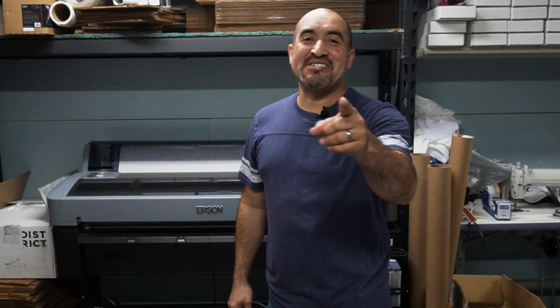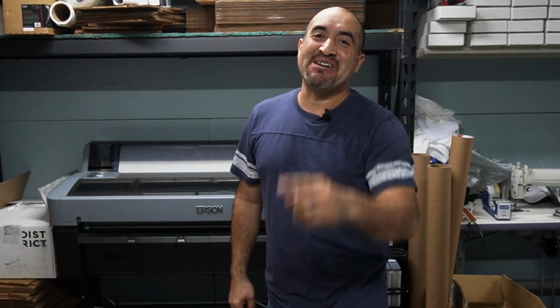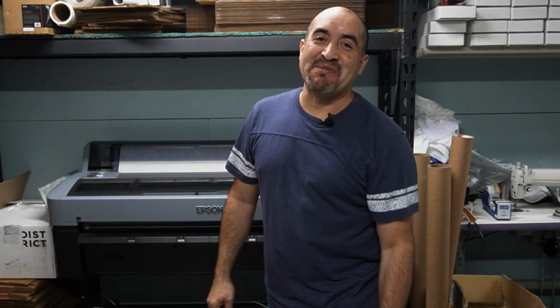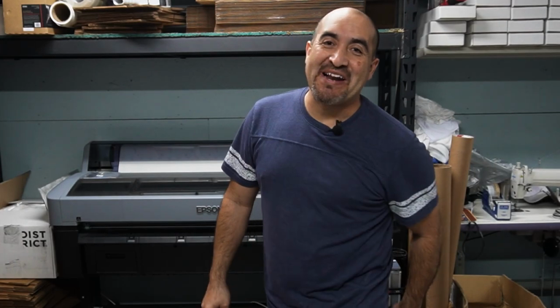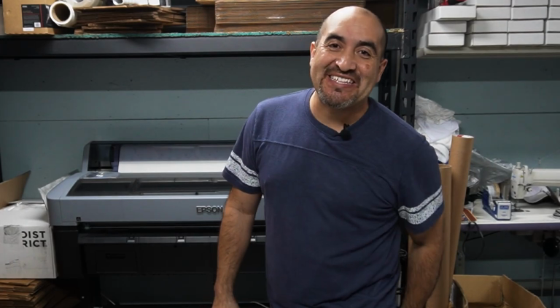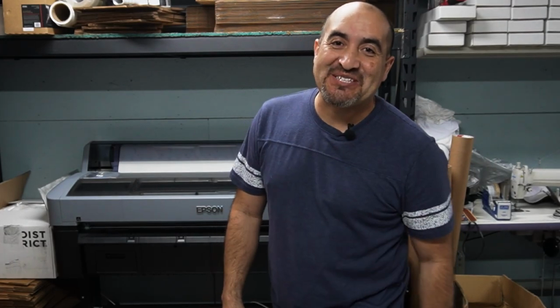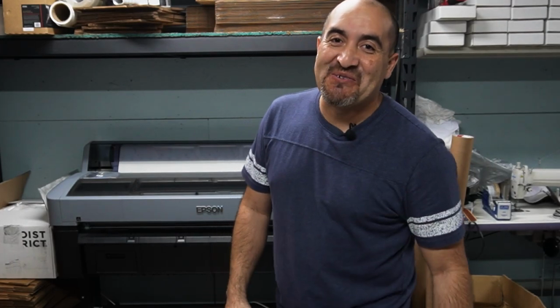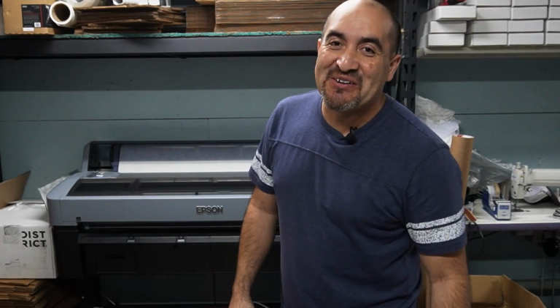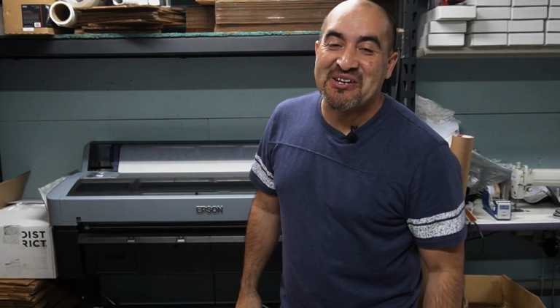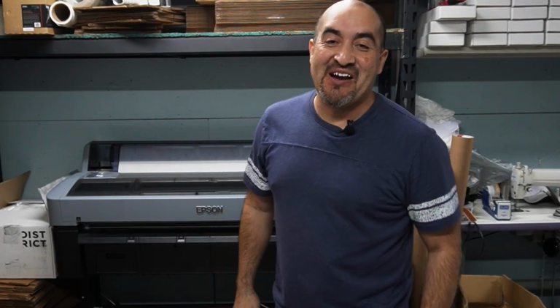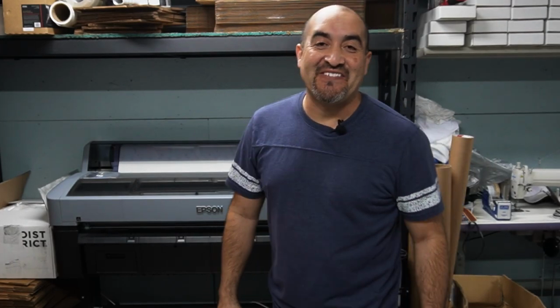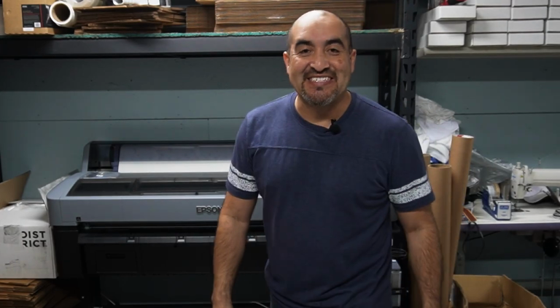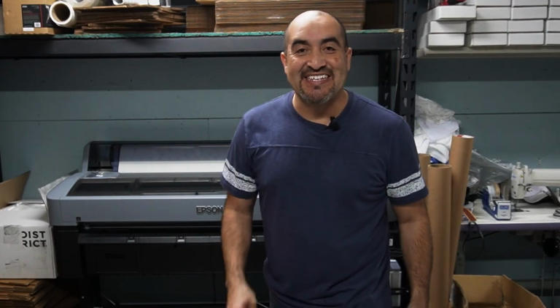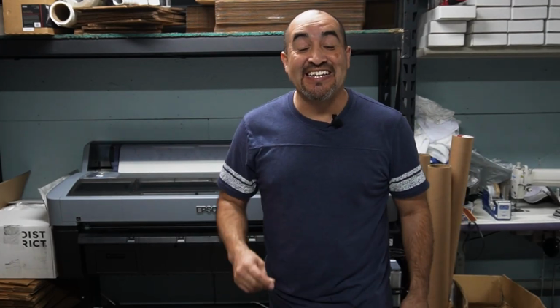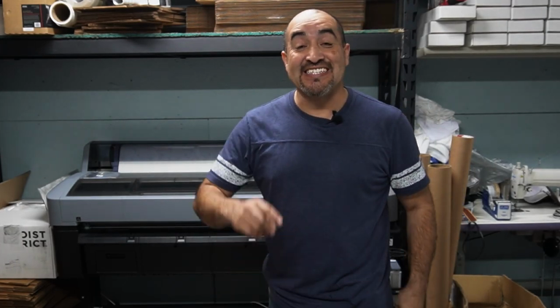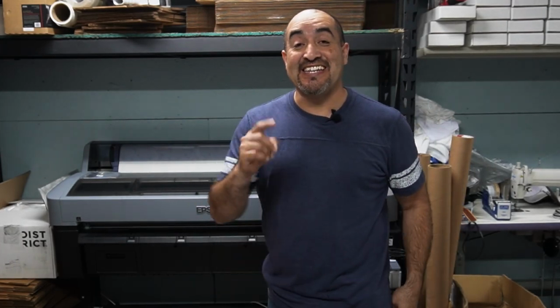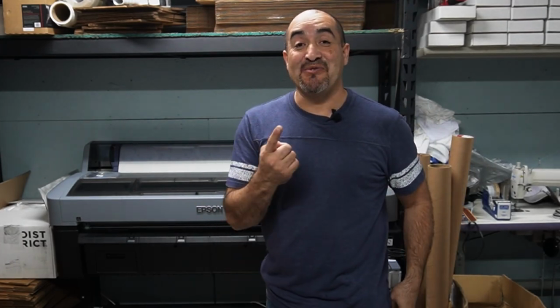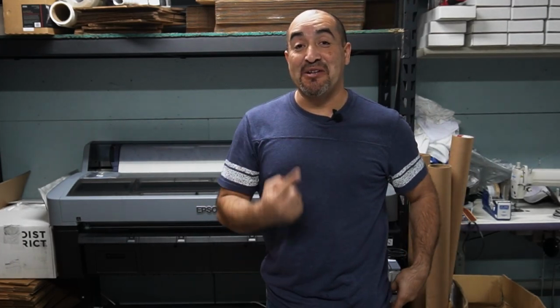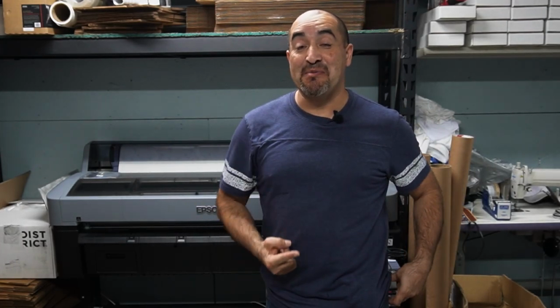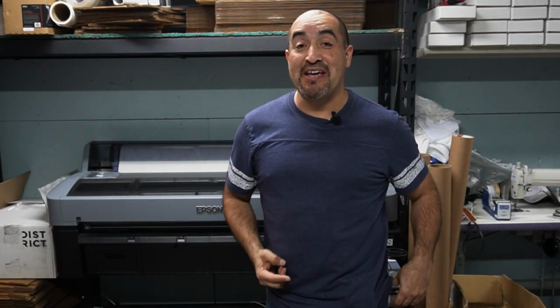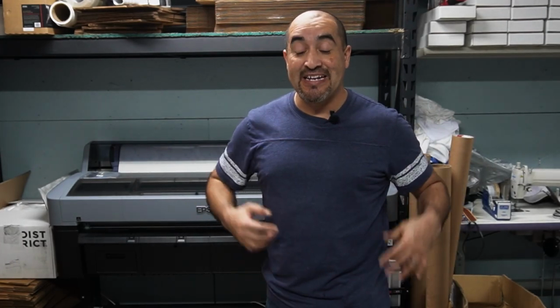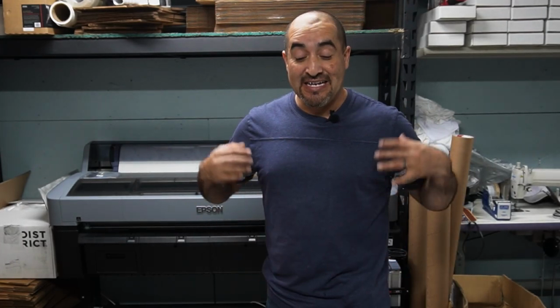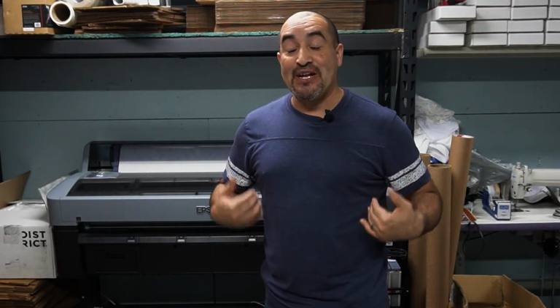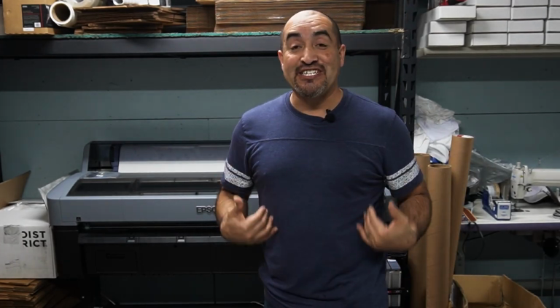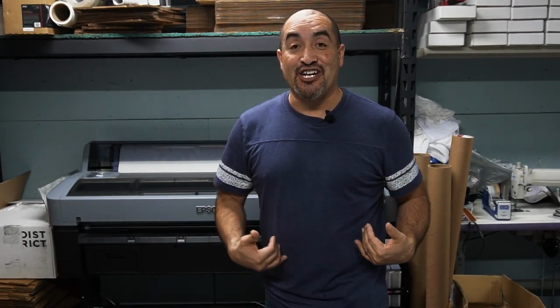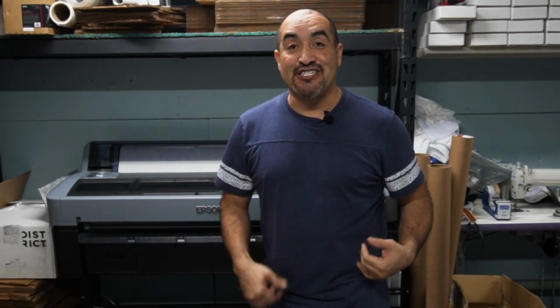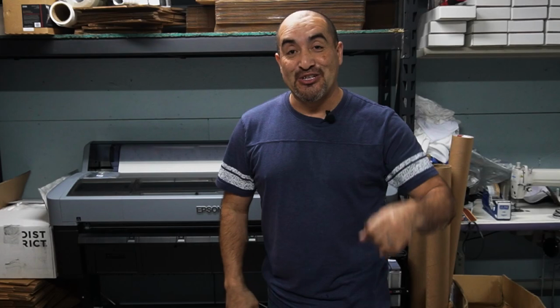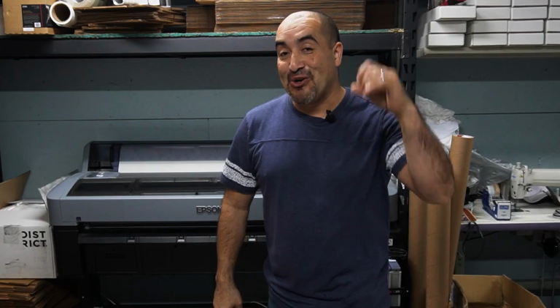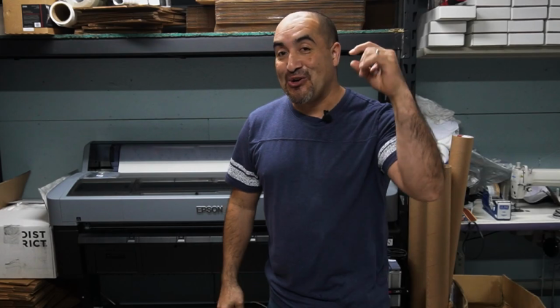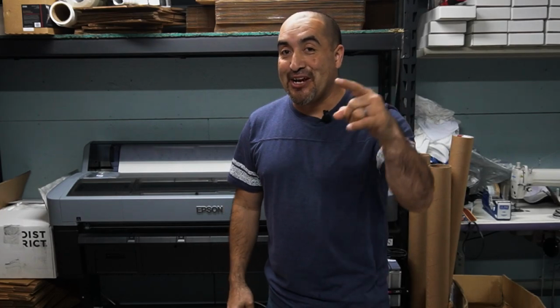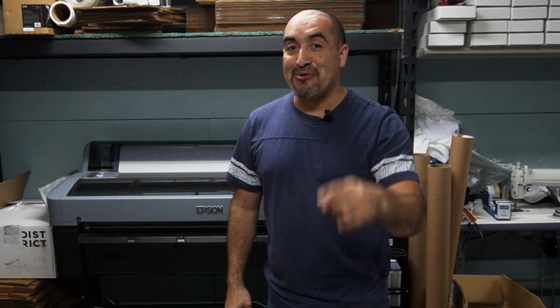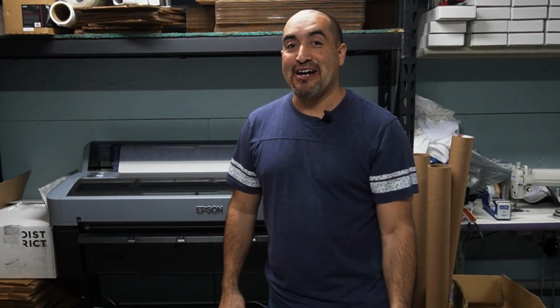What's up everybody, this is Juan with Liberty Graphic Designs and today we're going to be making 3D shirts, so don't go anywhere.